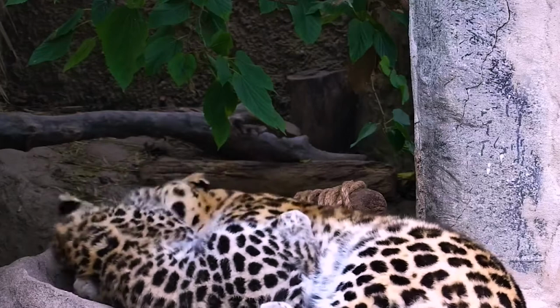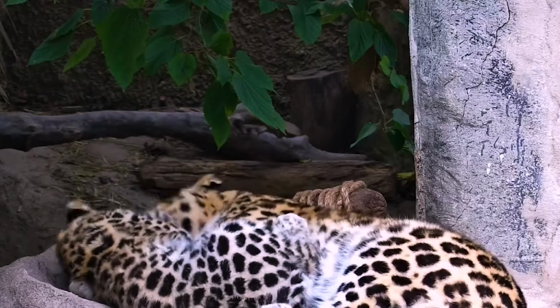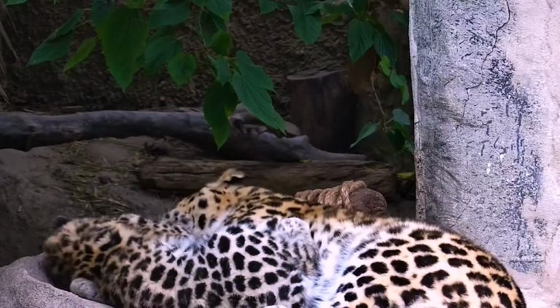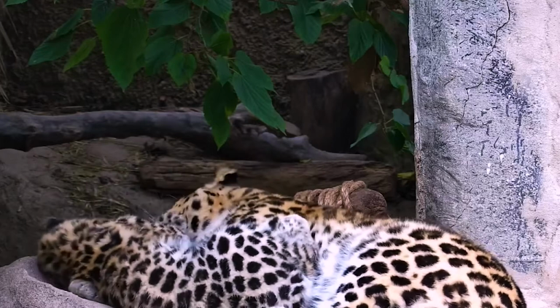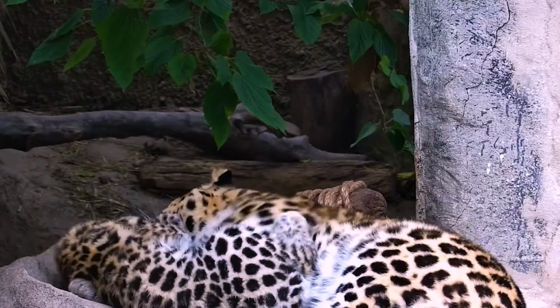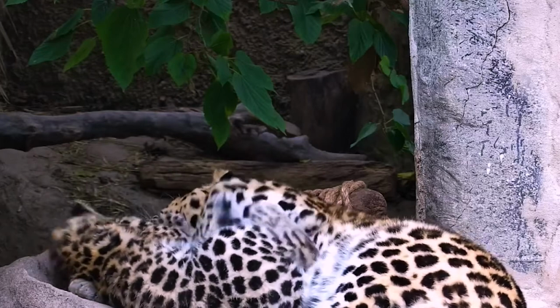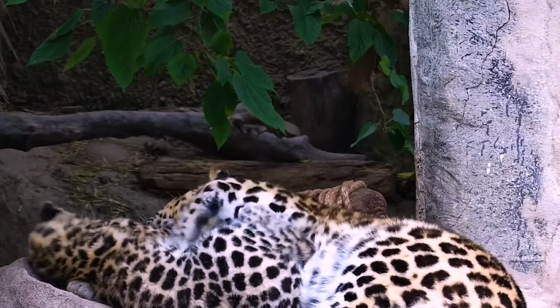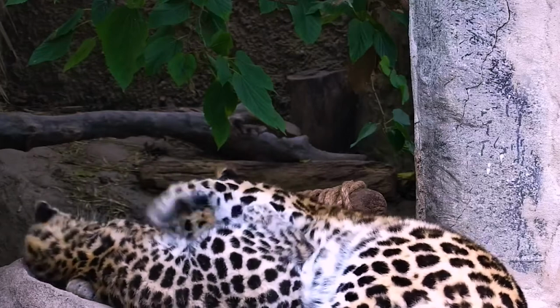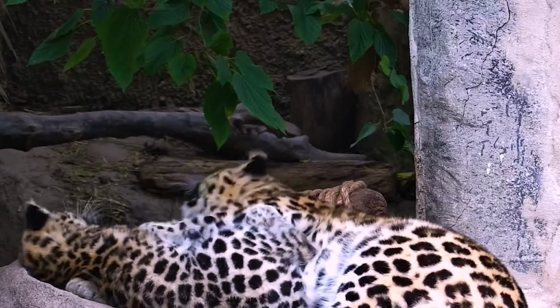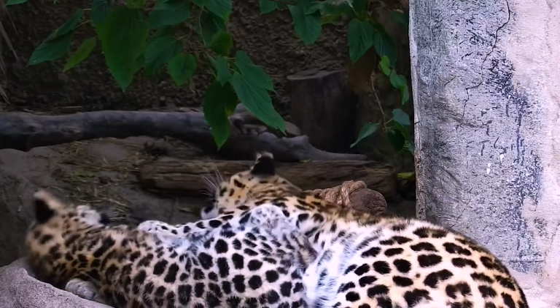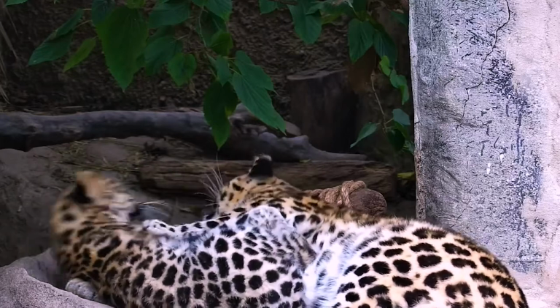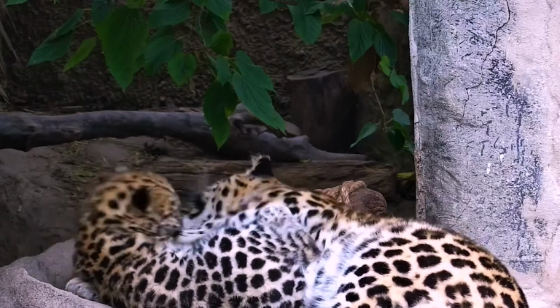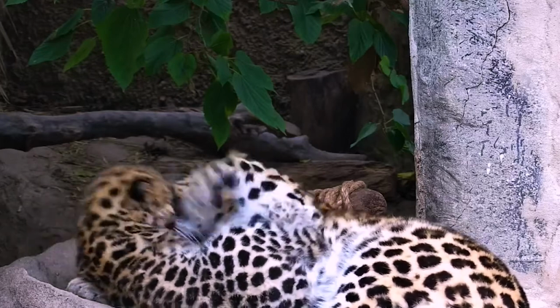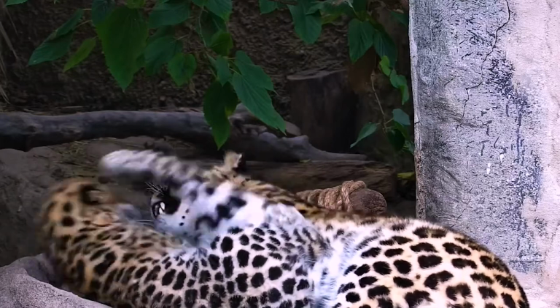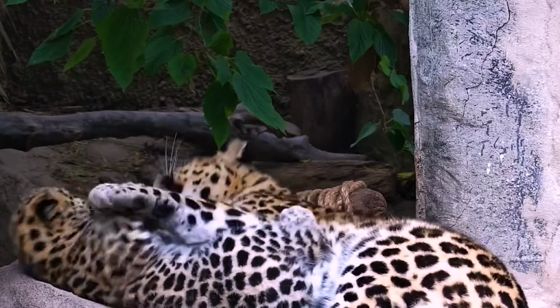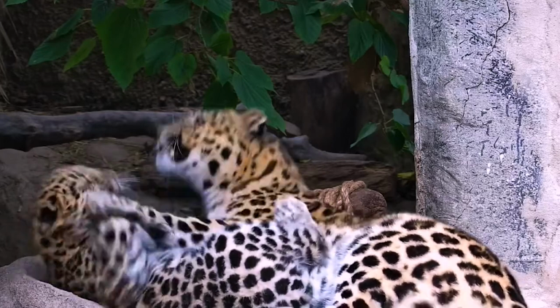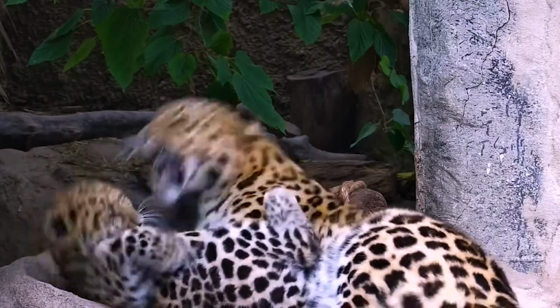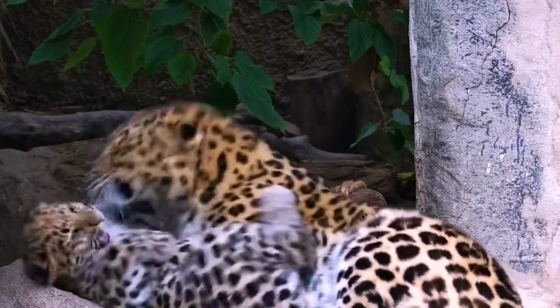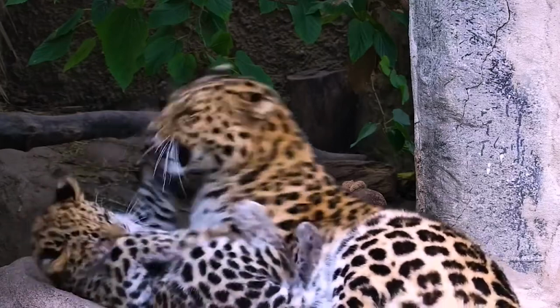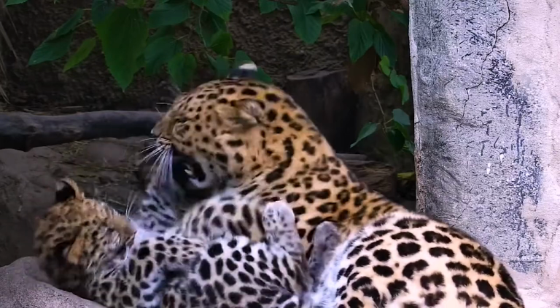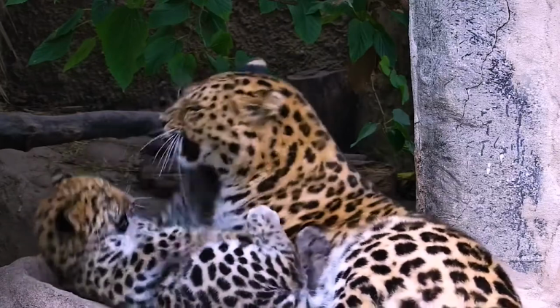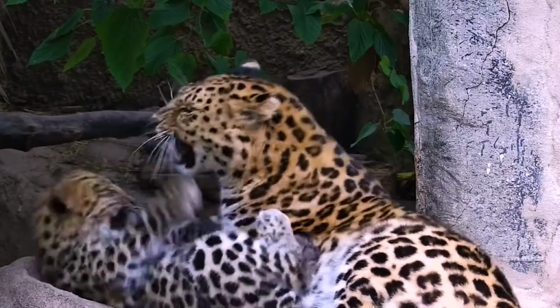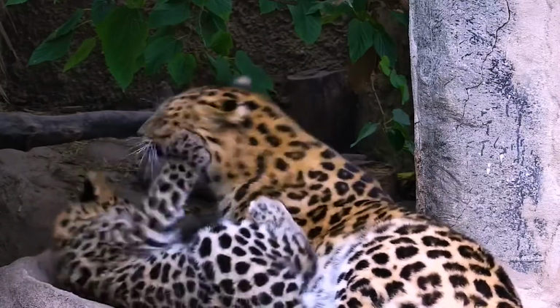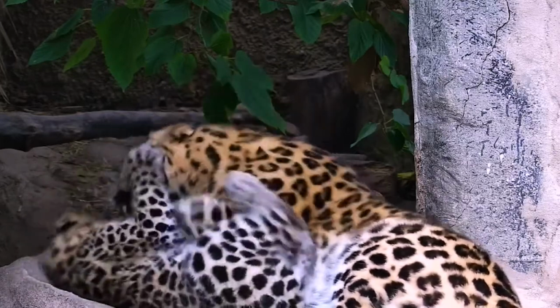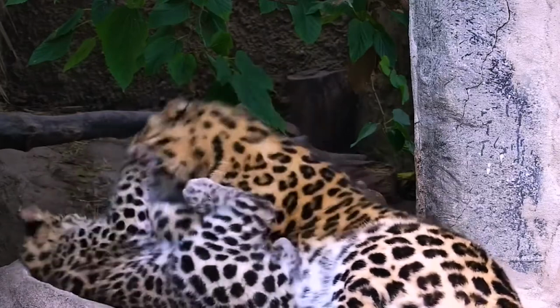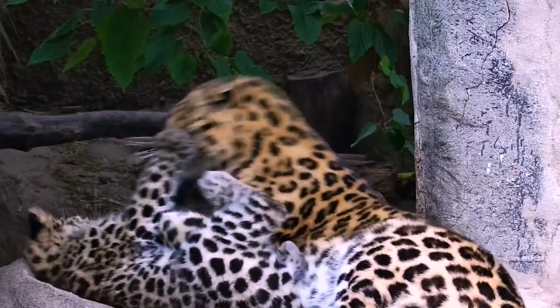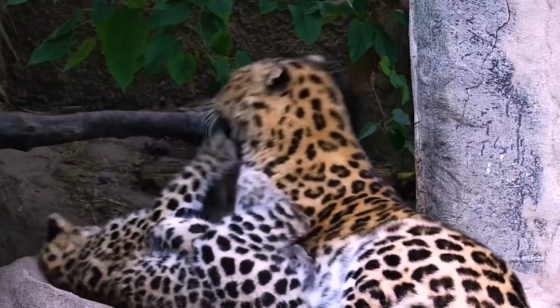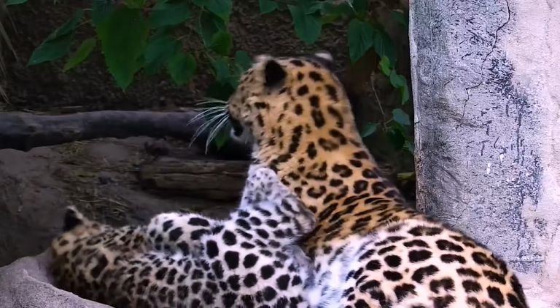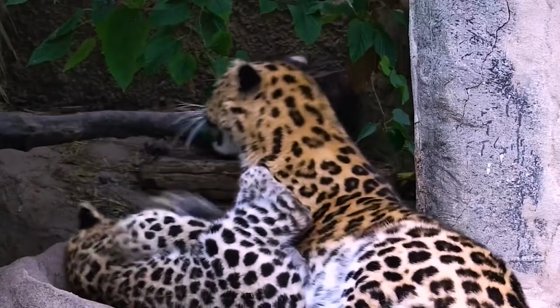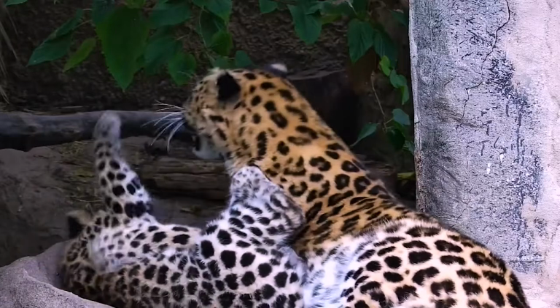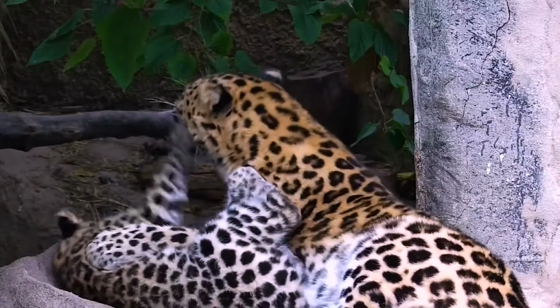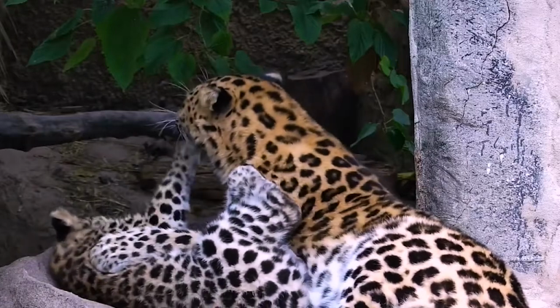Welcome to Zoo Life's Weekly Top 4, where we highlight some of the best clips taken on Zoo Life.